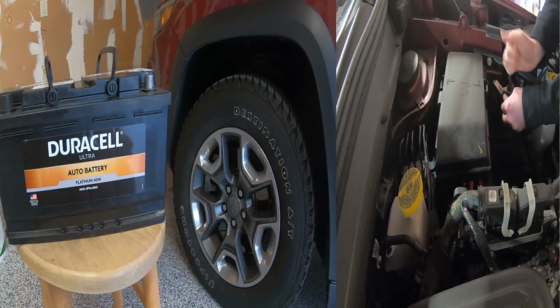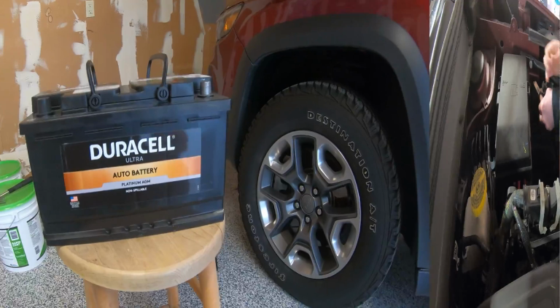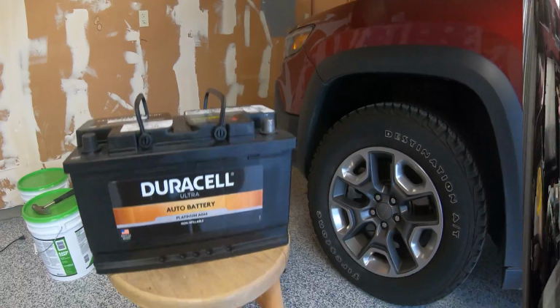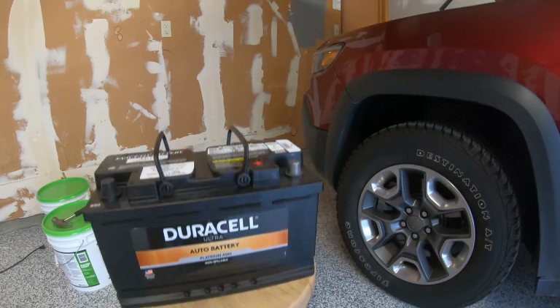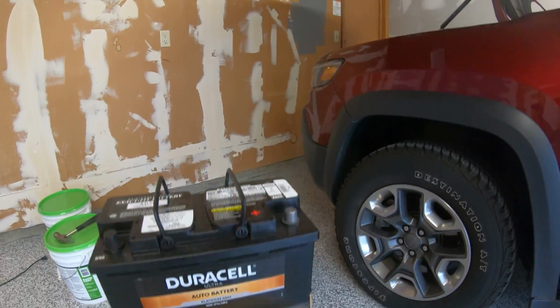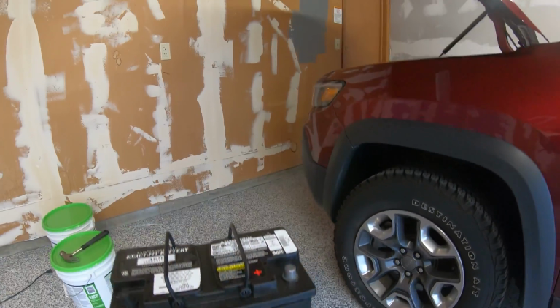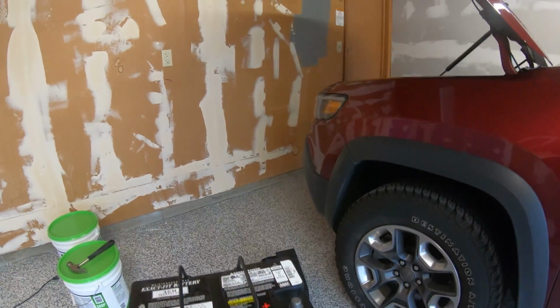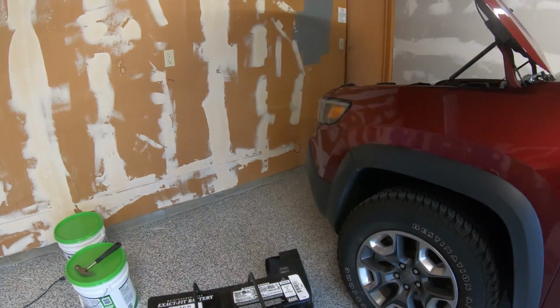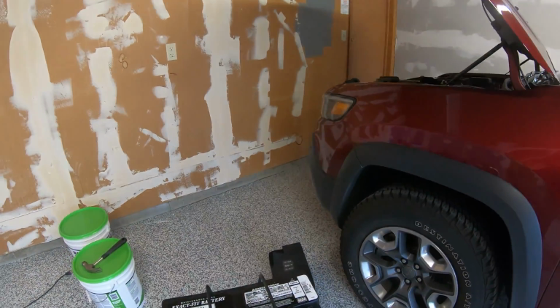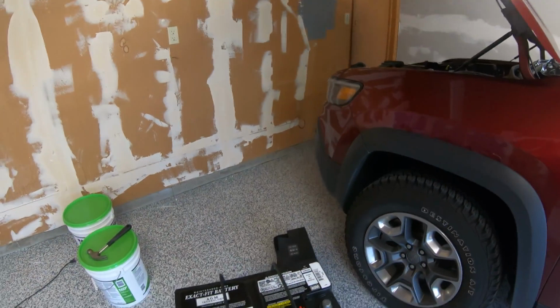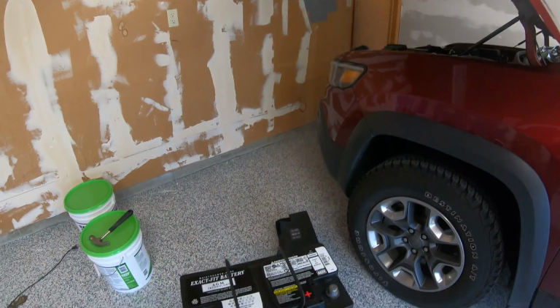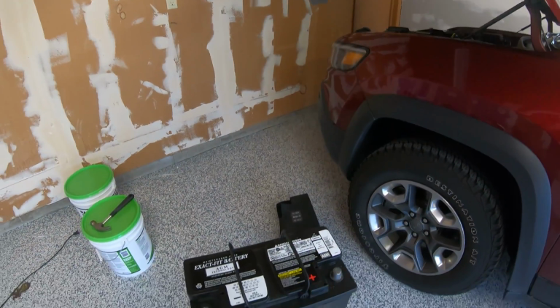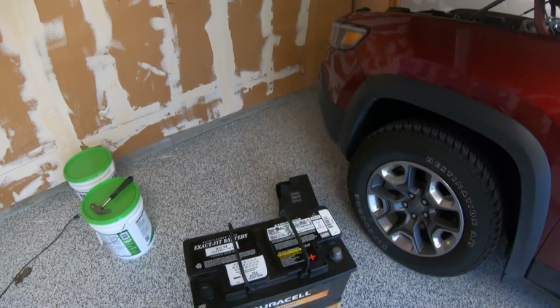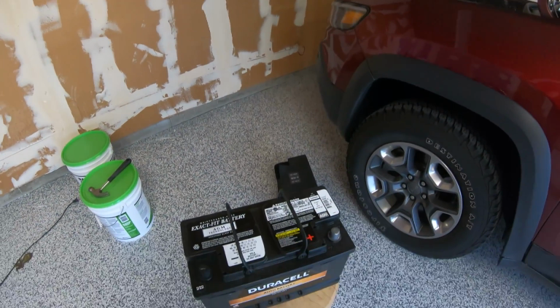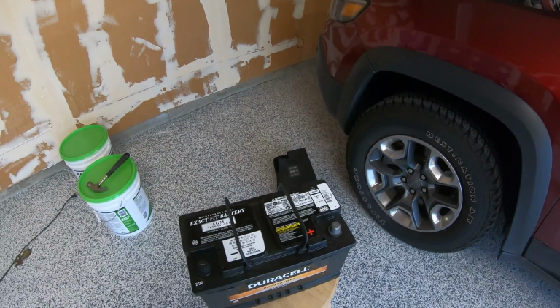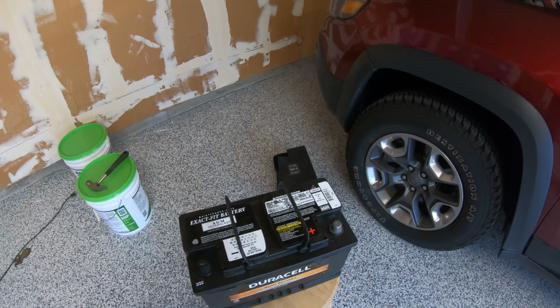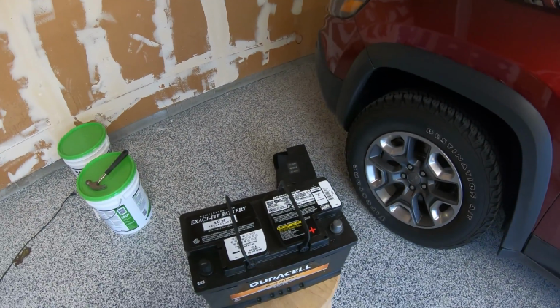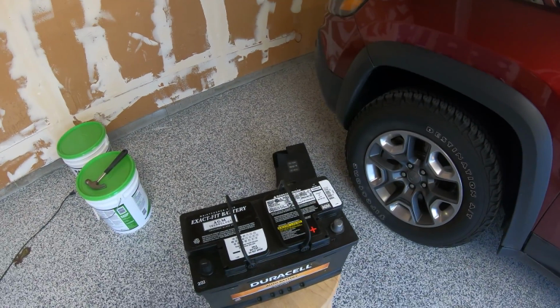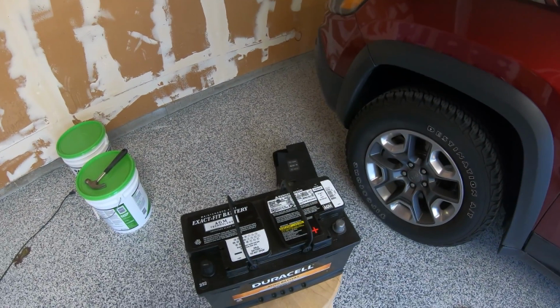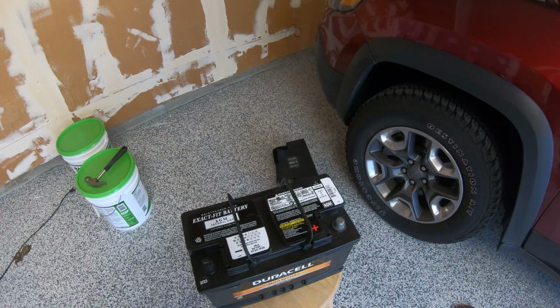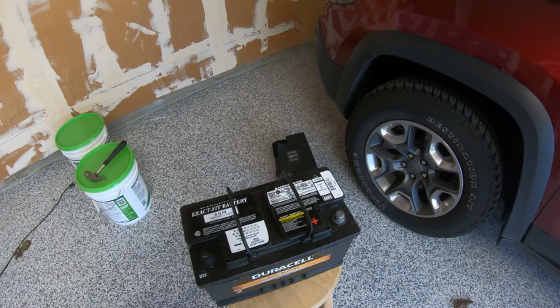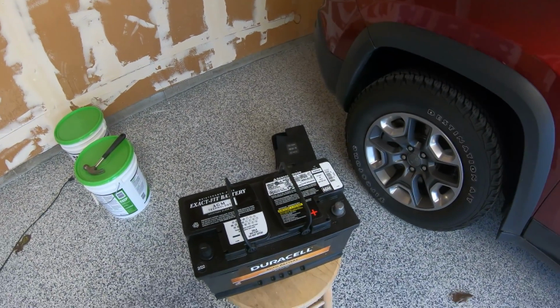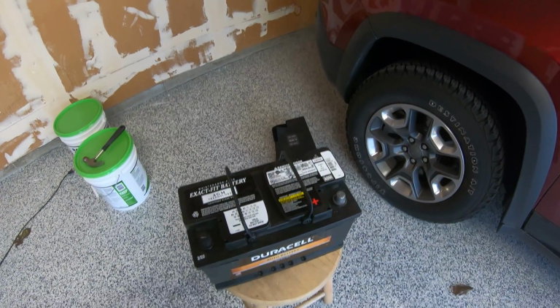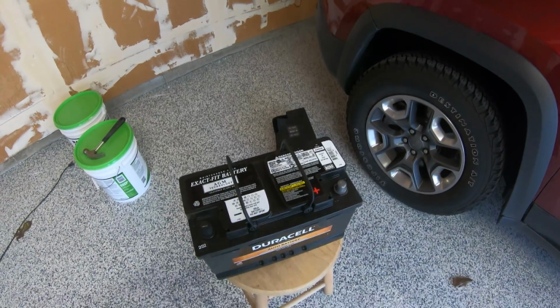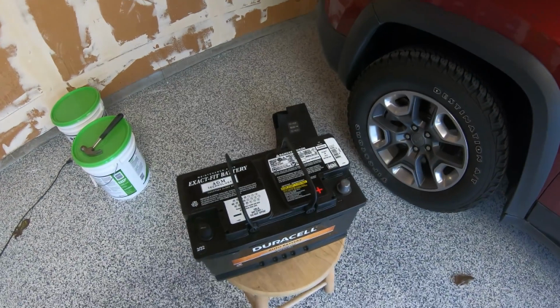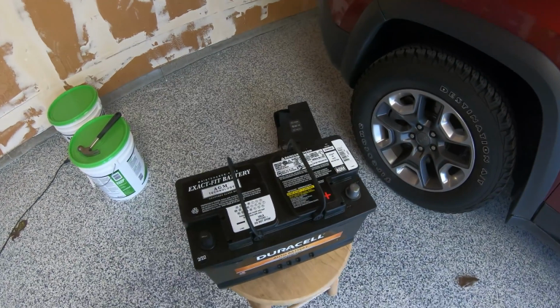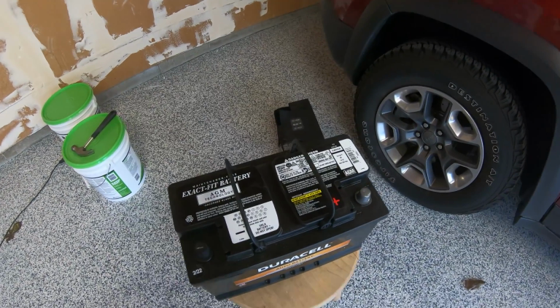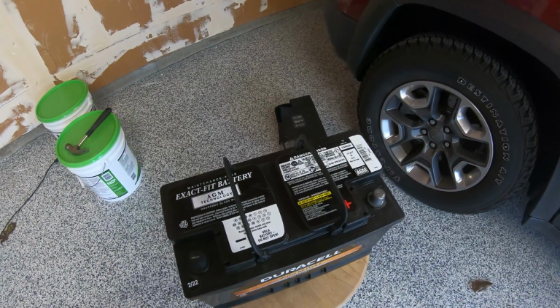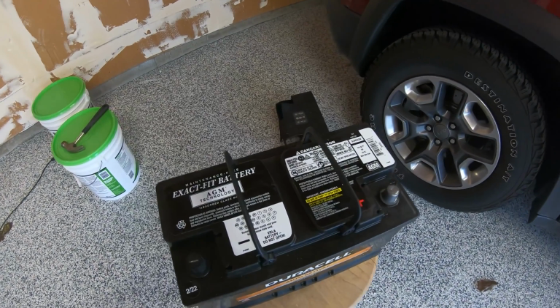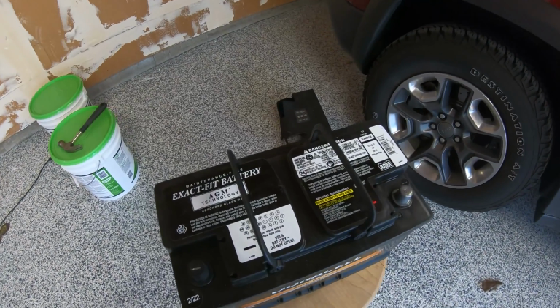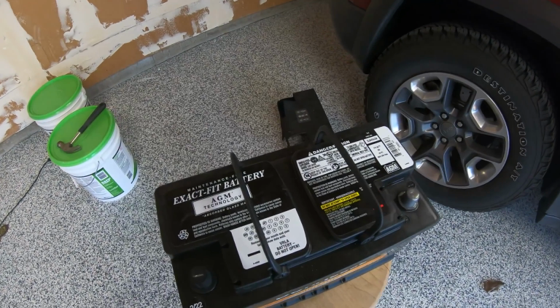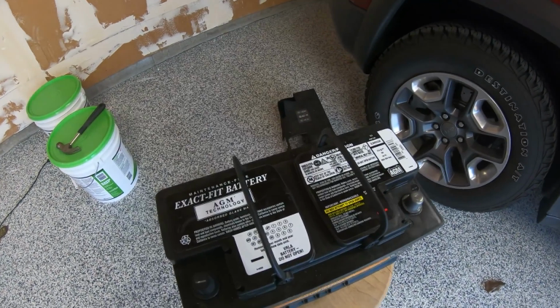Alright, so it's time to install the new battery. Just make sure that you remove the caps and the terminals are clean.